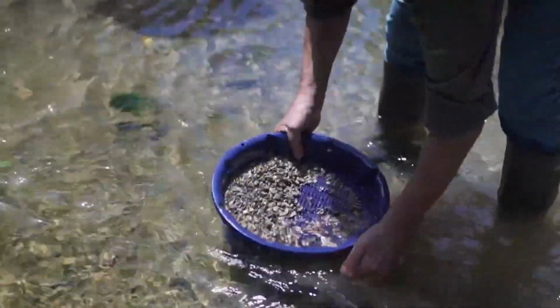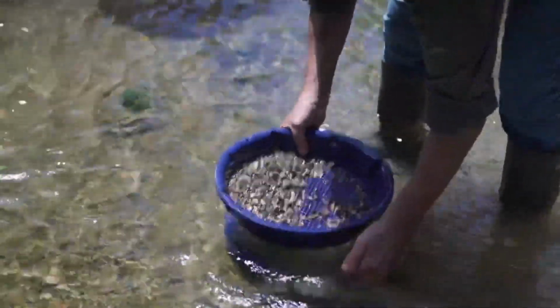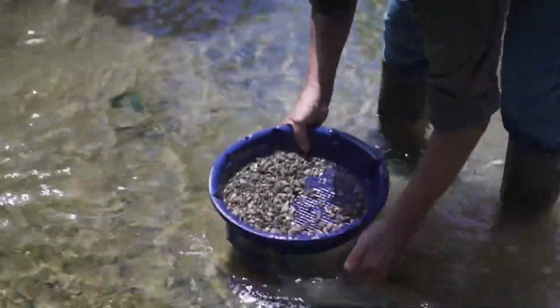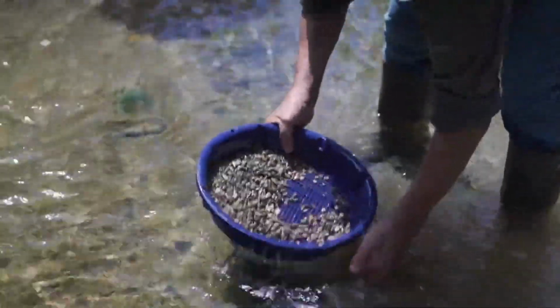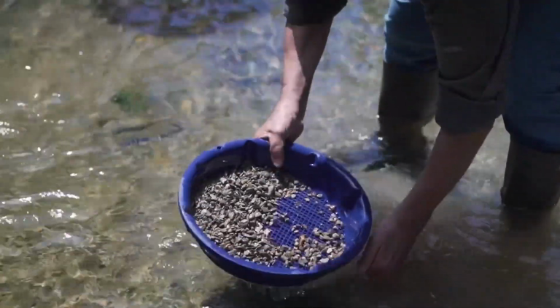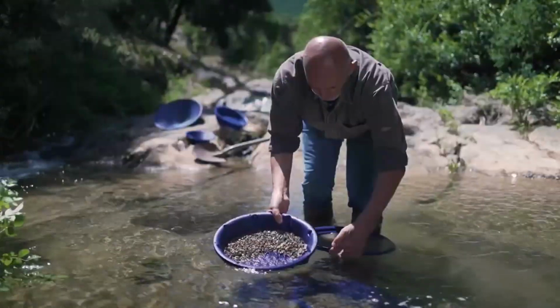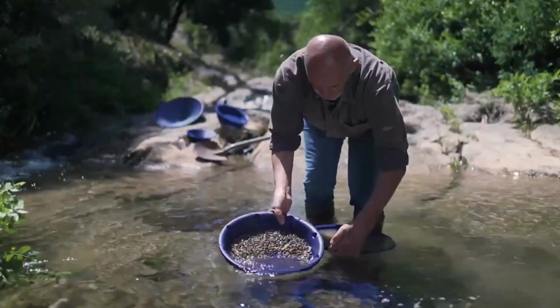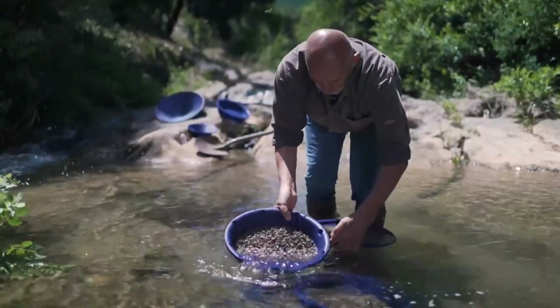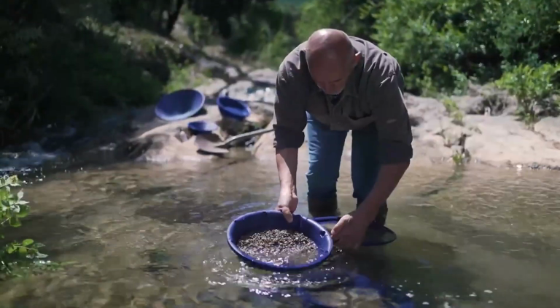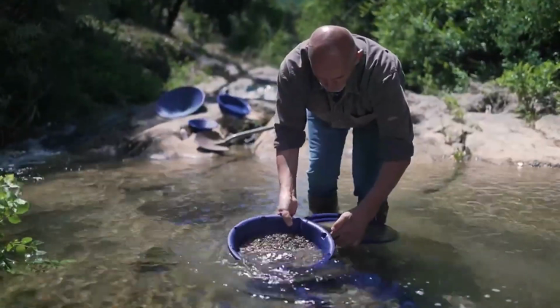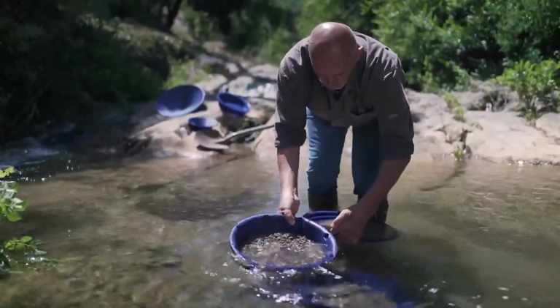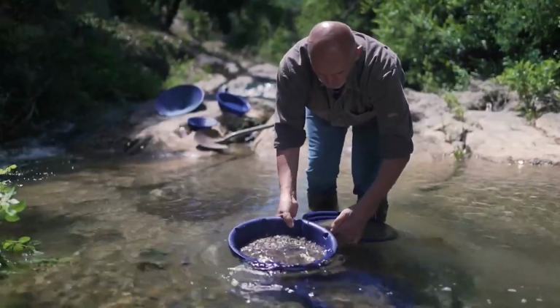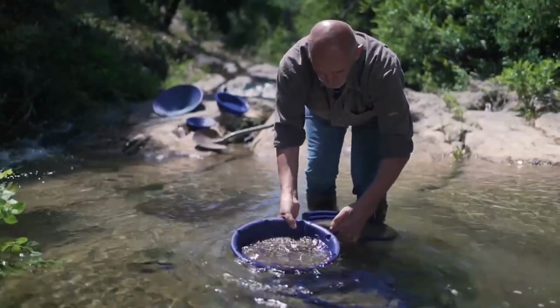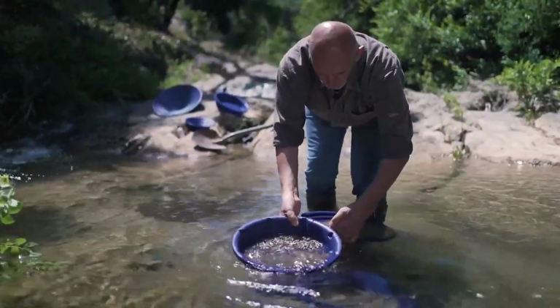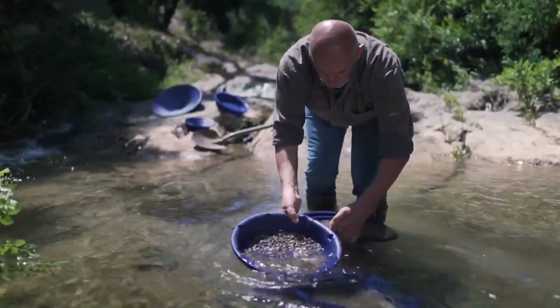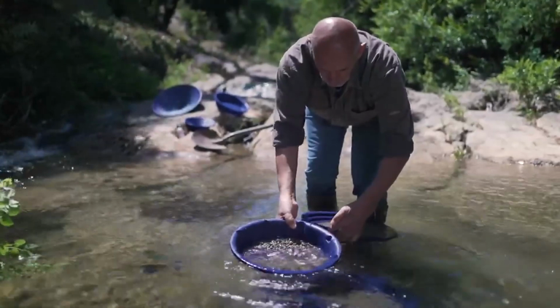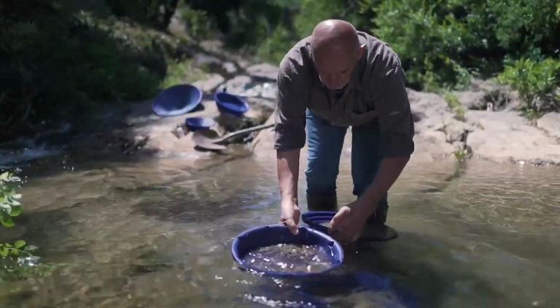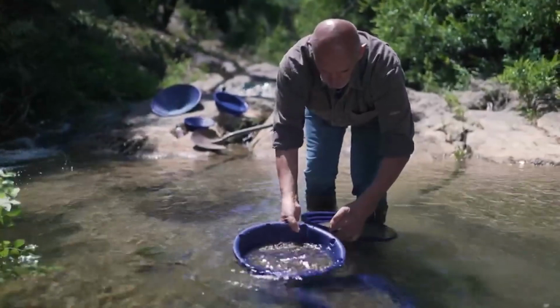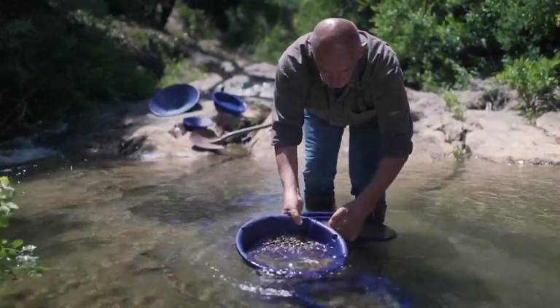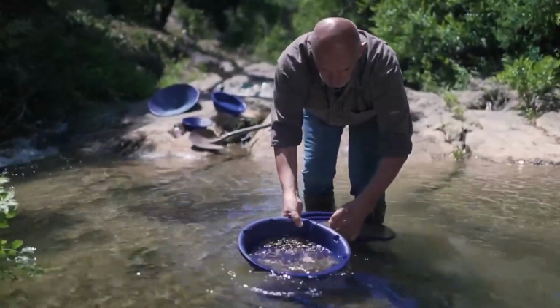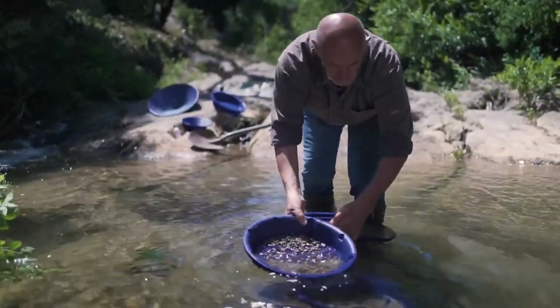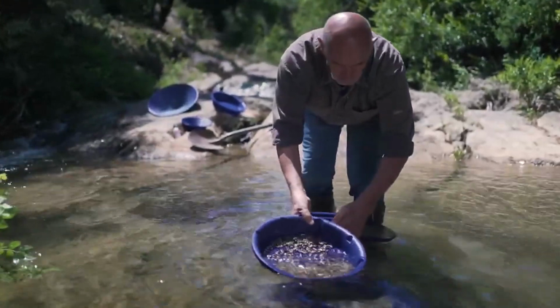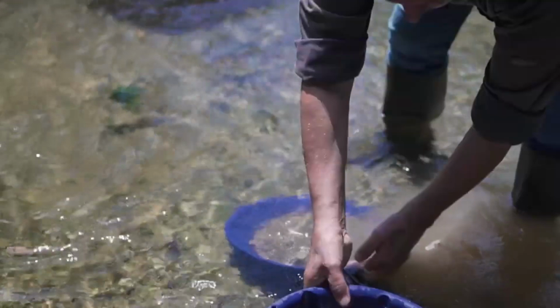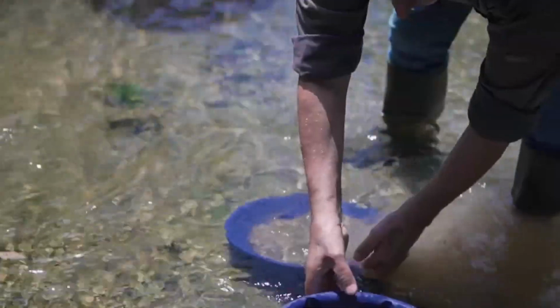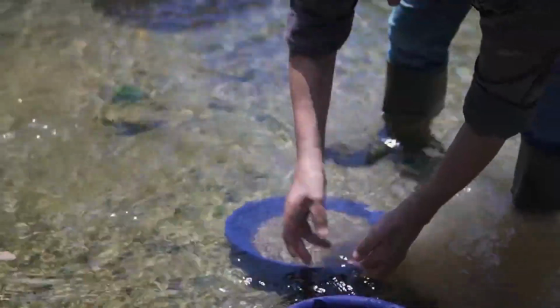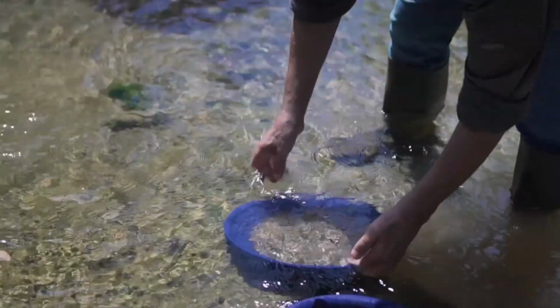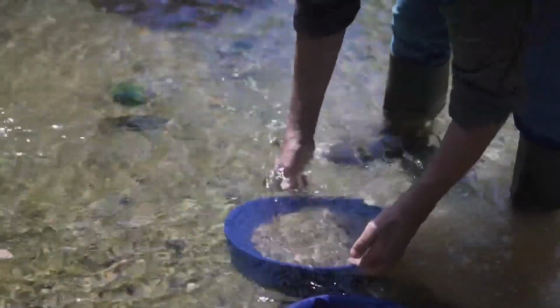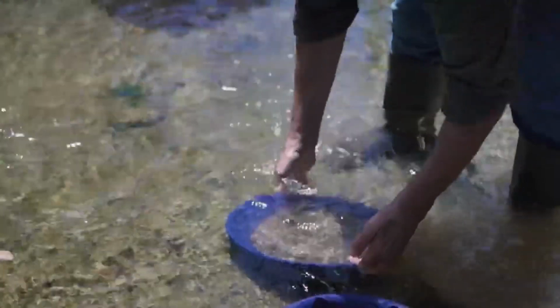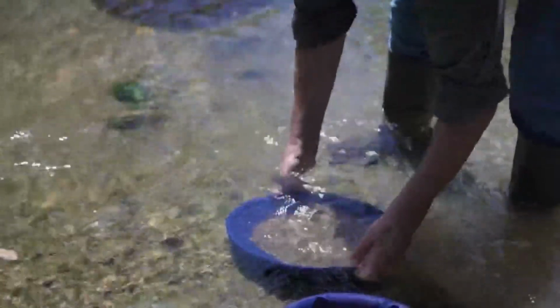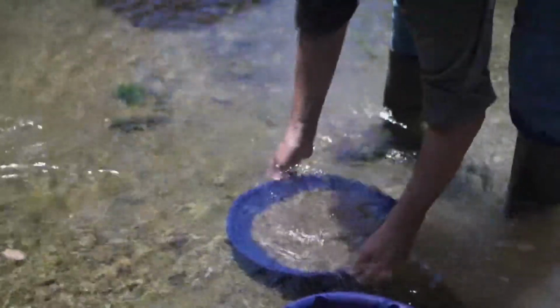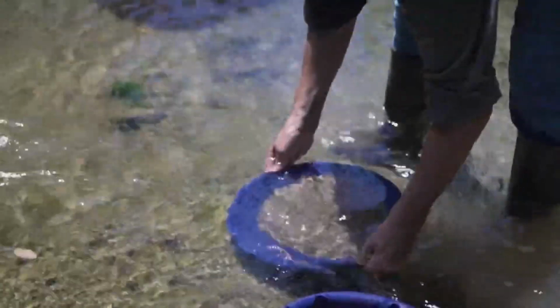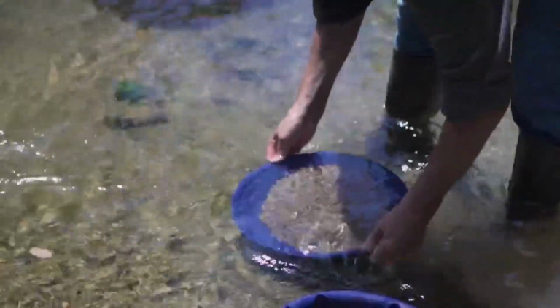If you are somewhere you know there are gold nuggets, I would advise you to double check inside the 5mm mesh to make sure you don't throw any gold away.